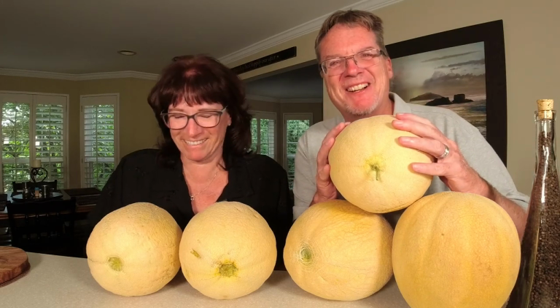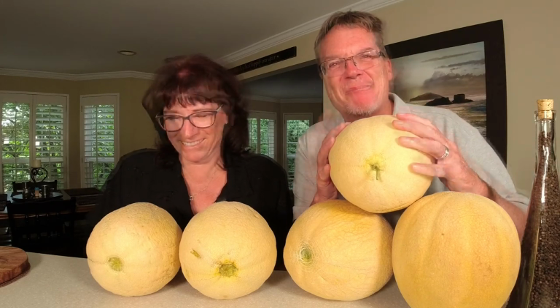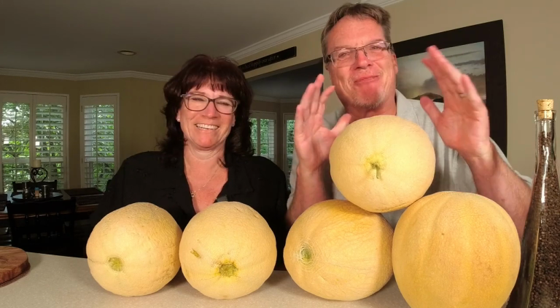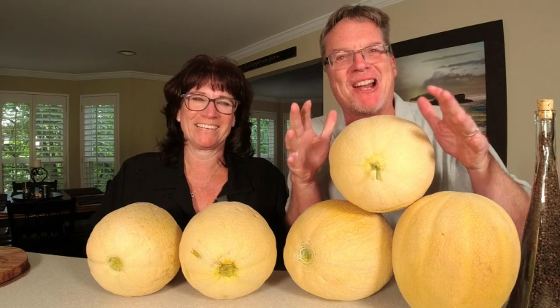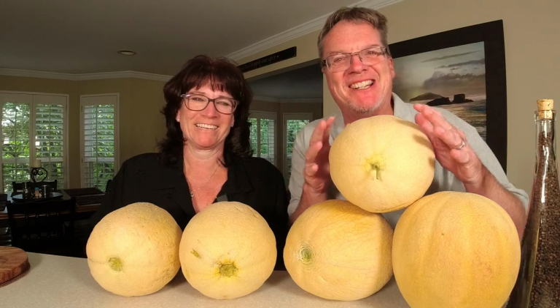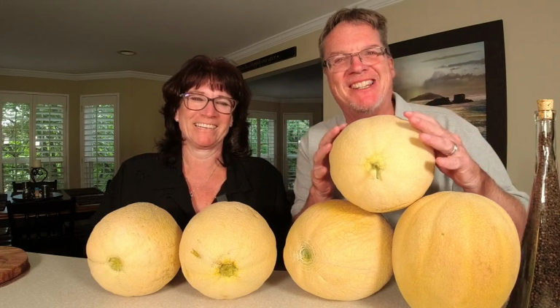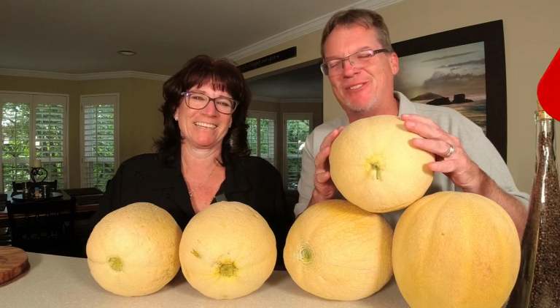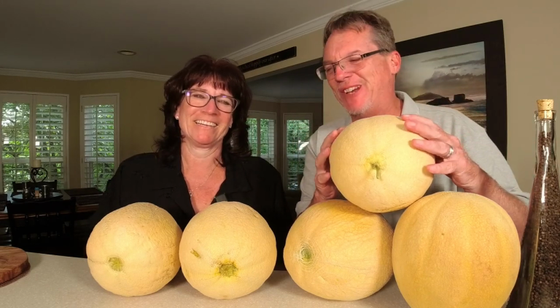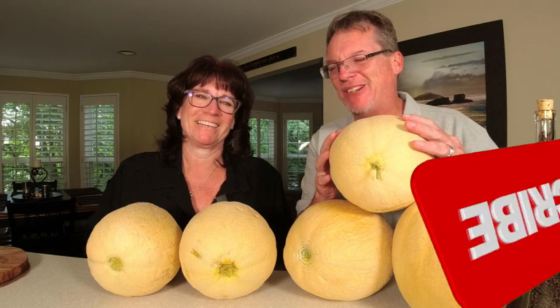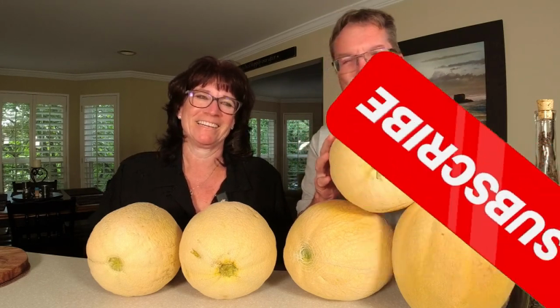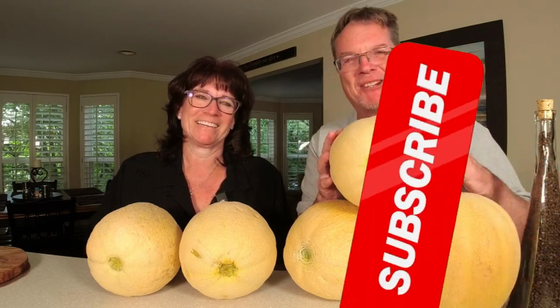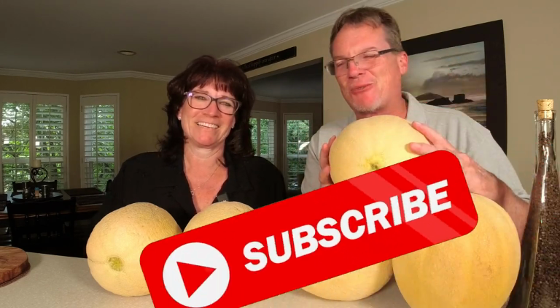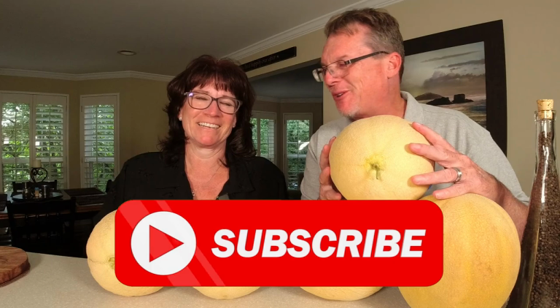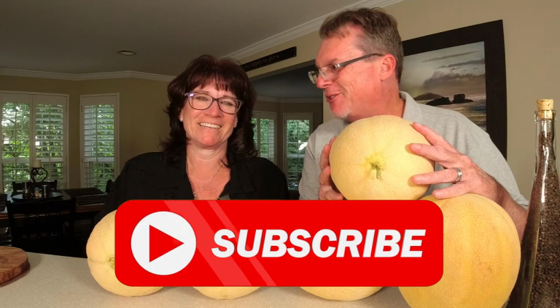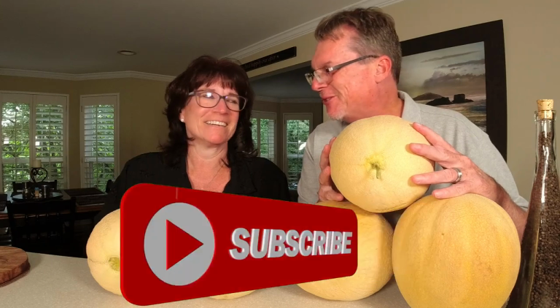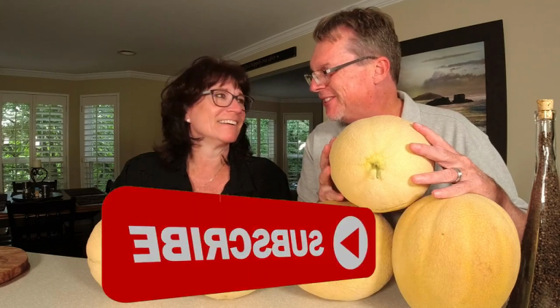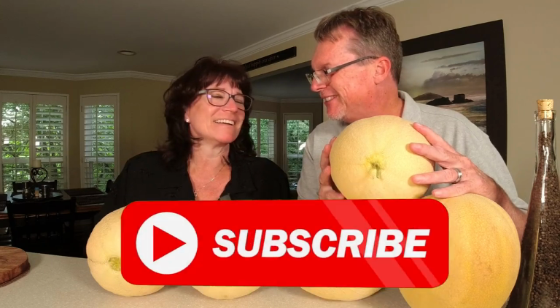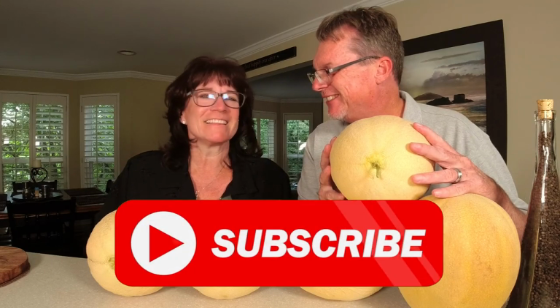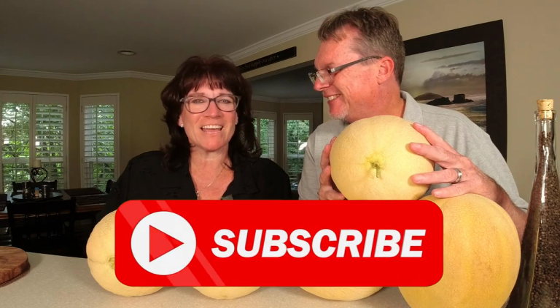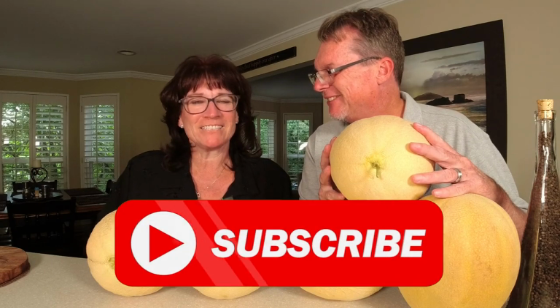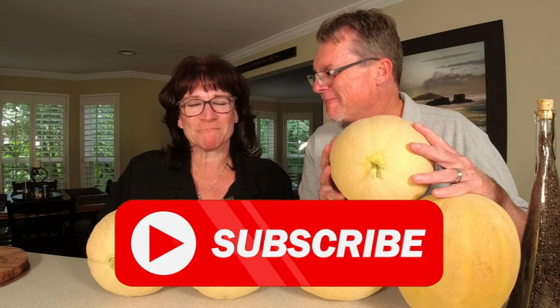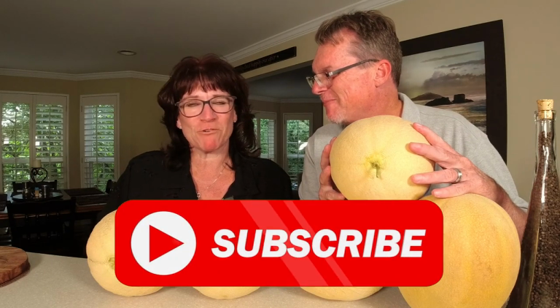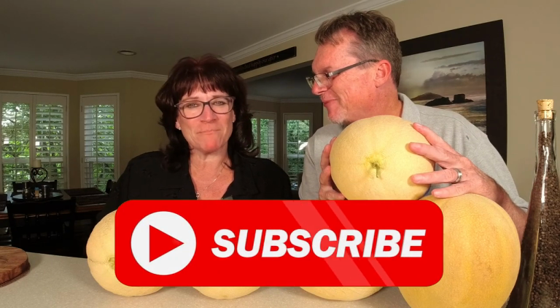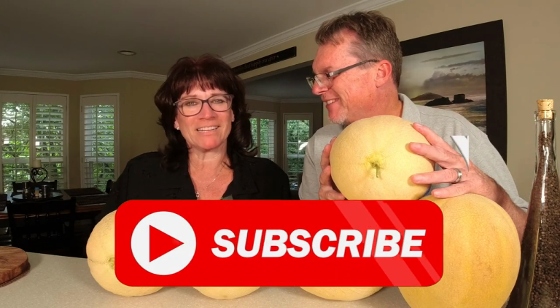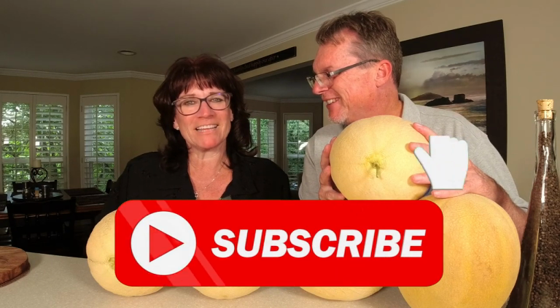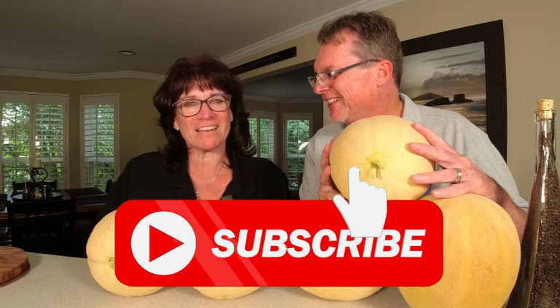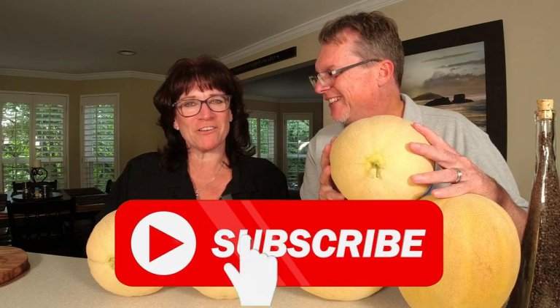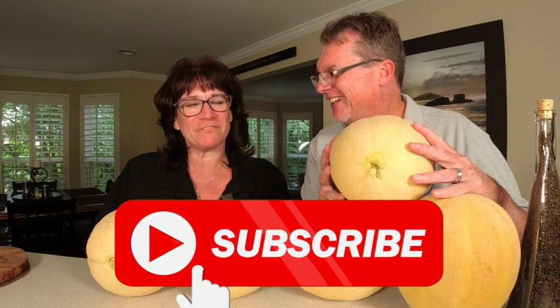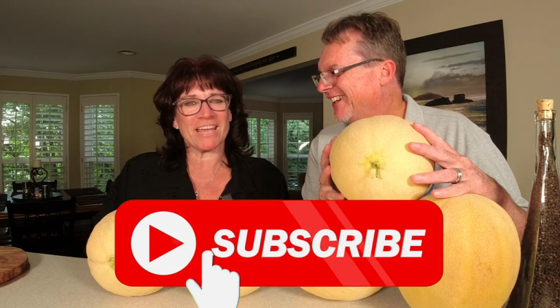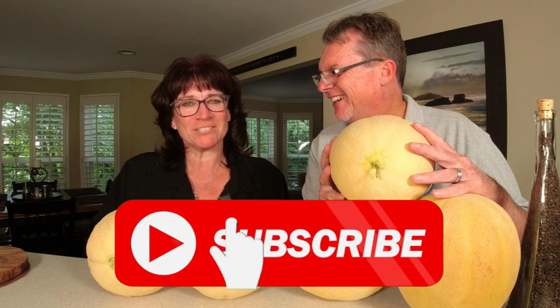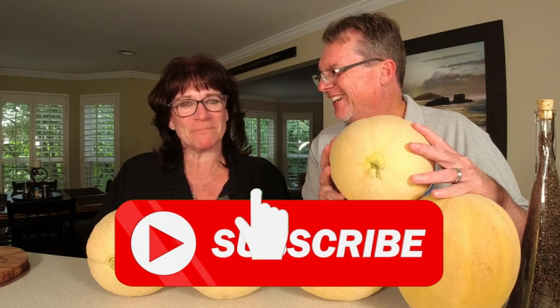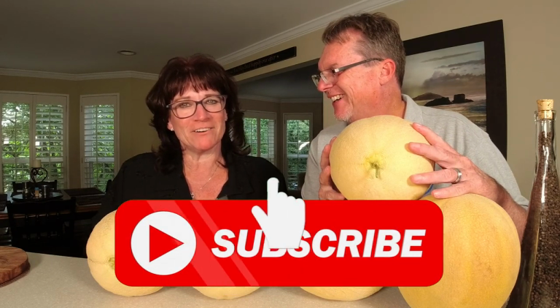Let's get right into this video. Make sure you like, subscribe, and click that notification bell.